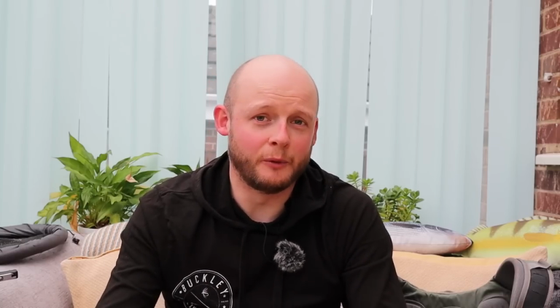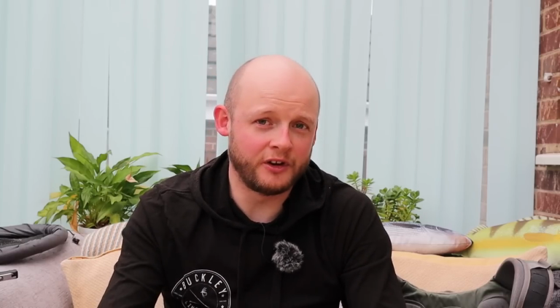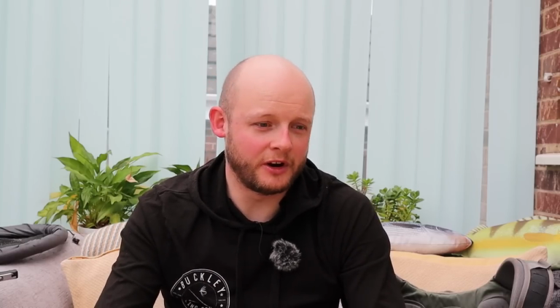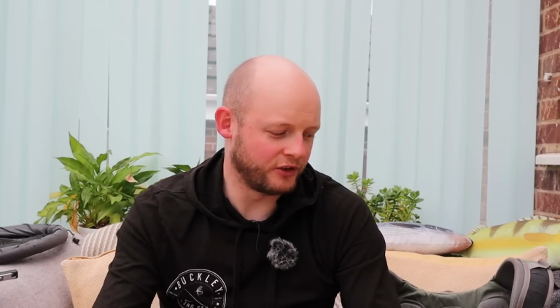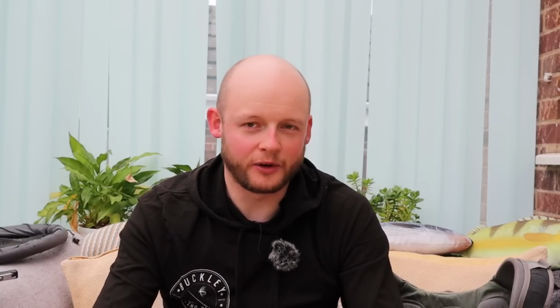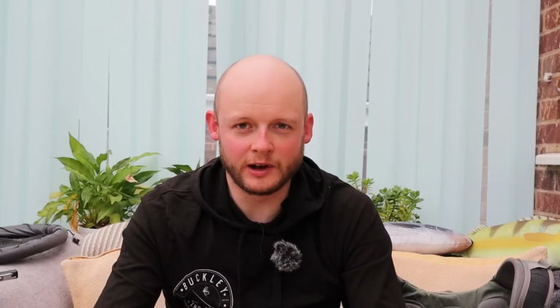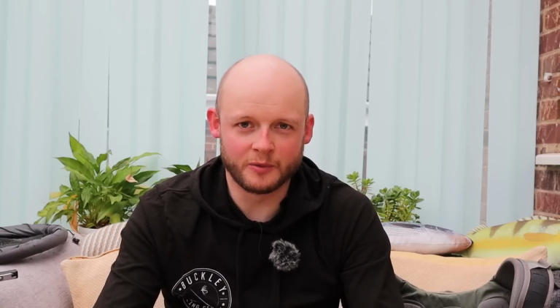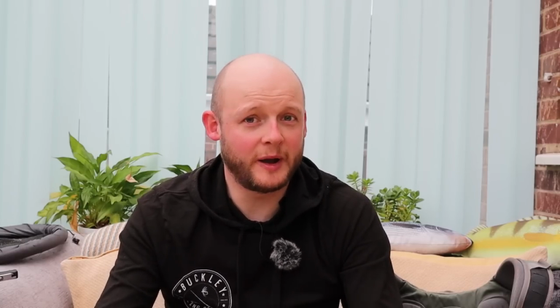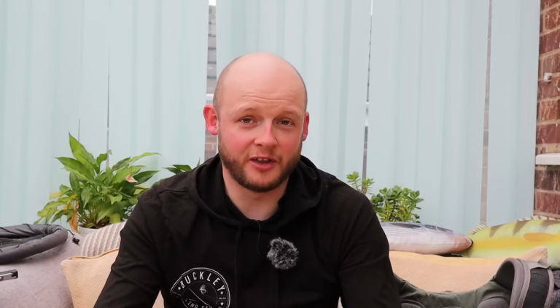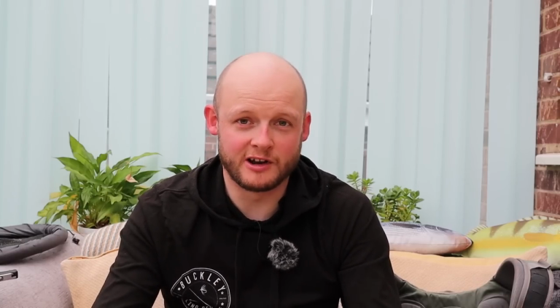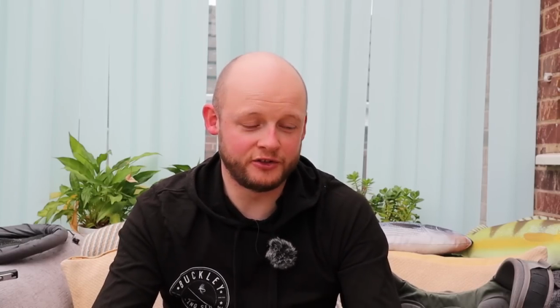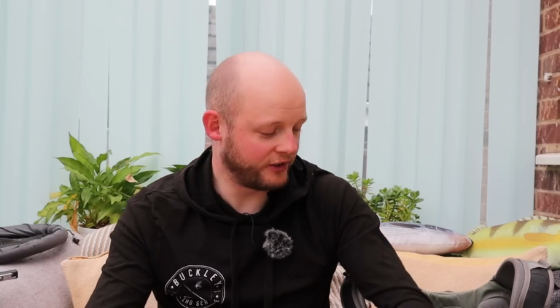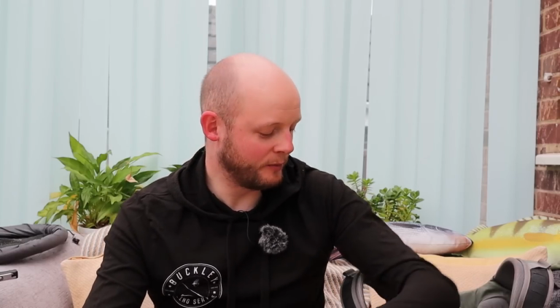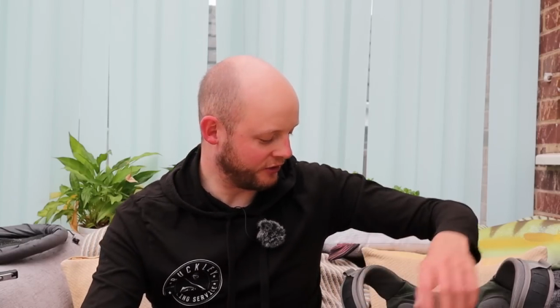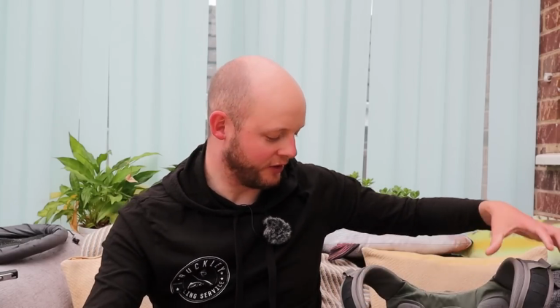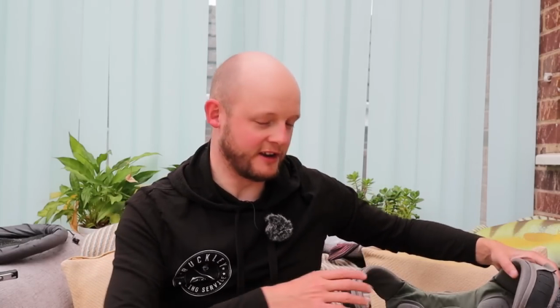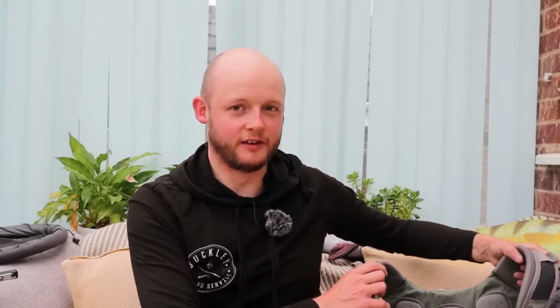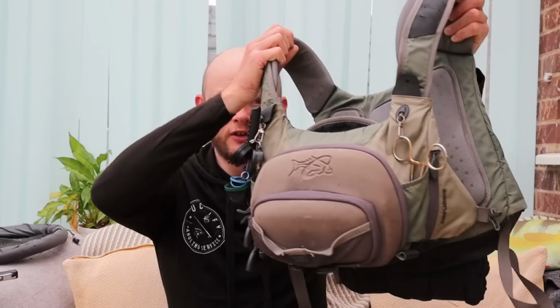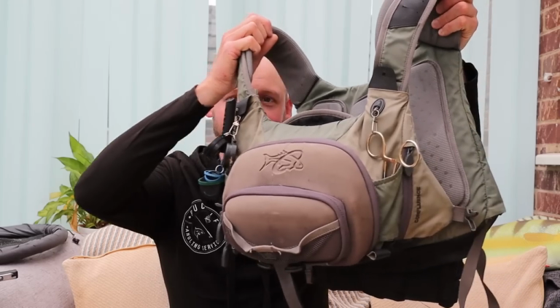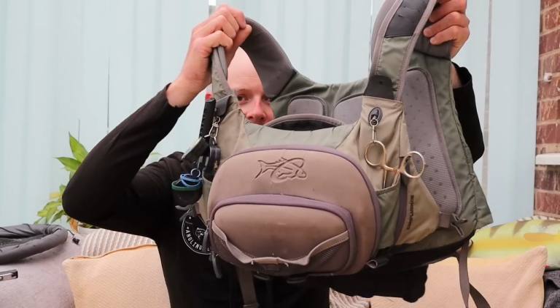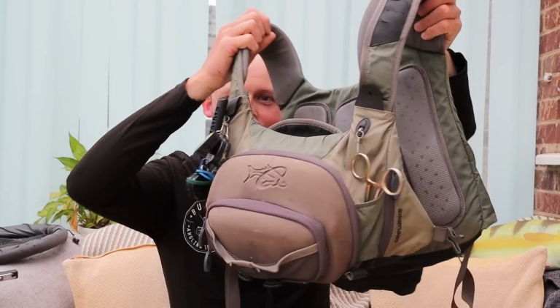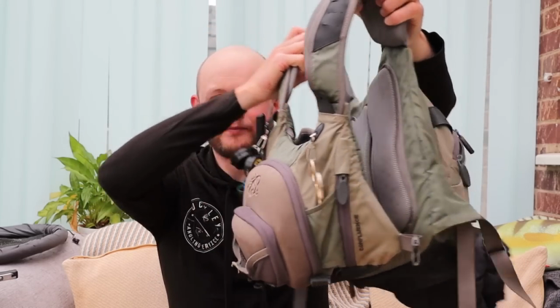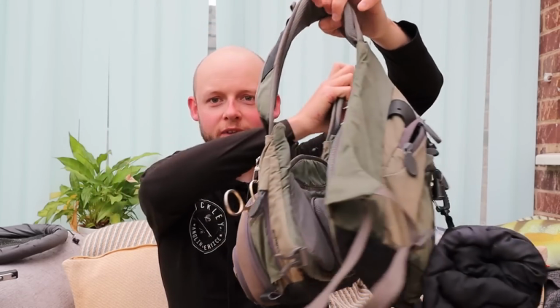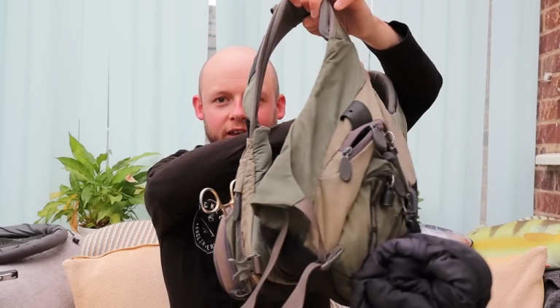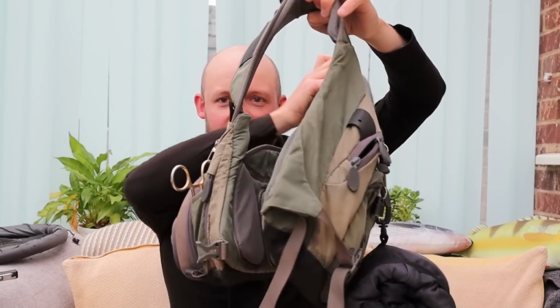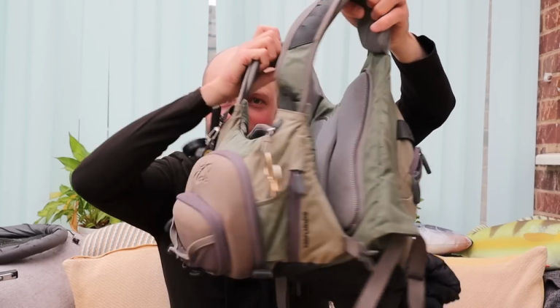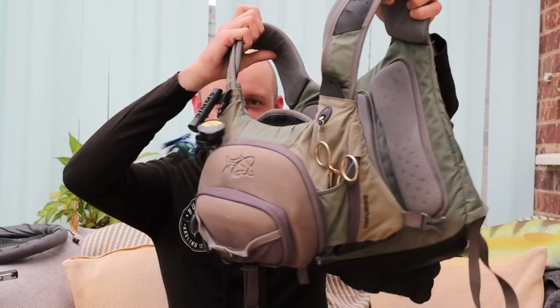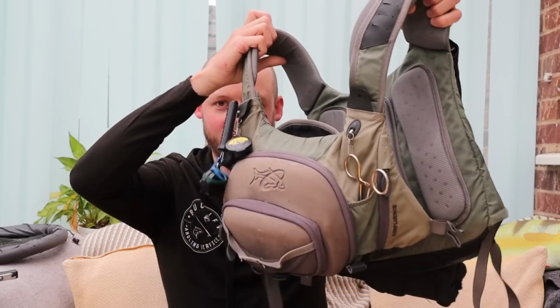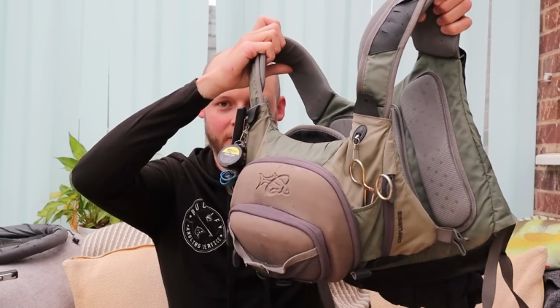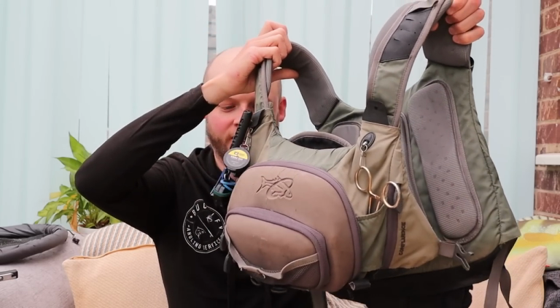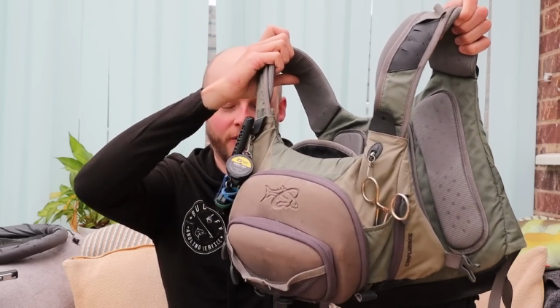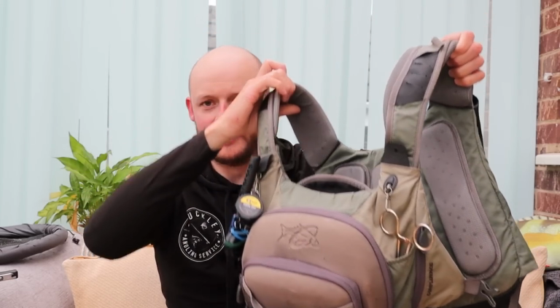It was only when I had a quick look at my pack that I realized just how much stuff there is tucked away in my chest and backpack combo.